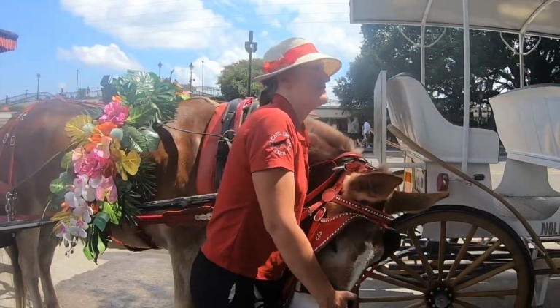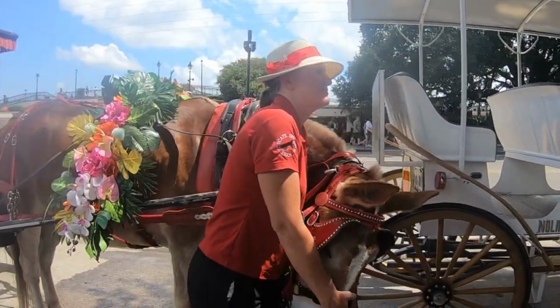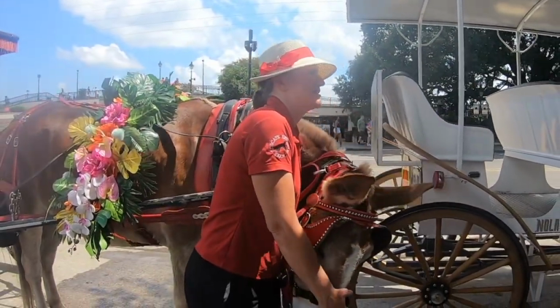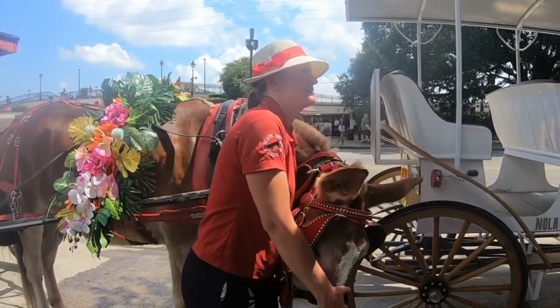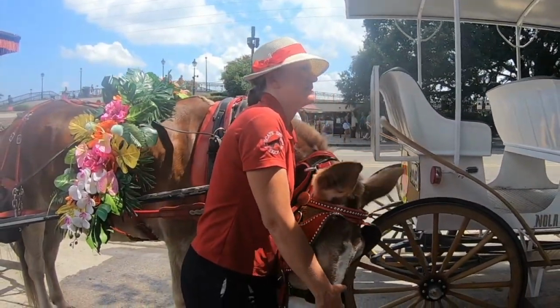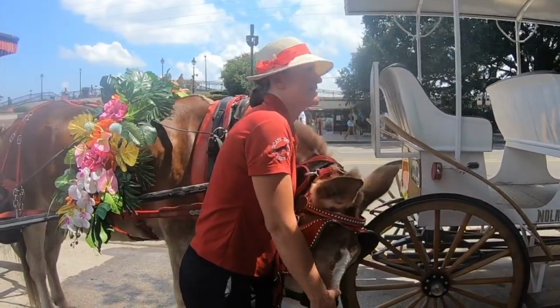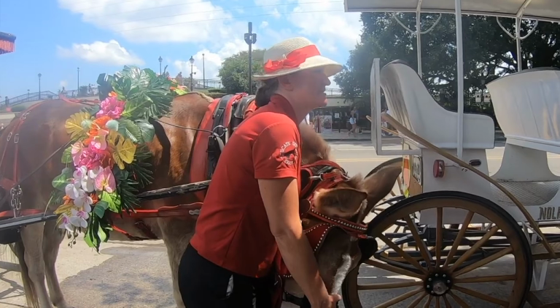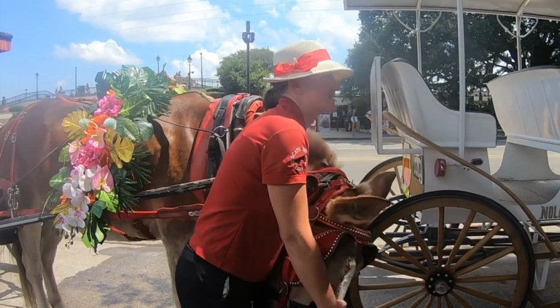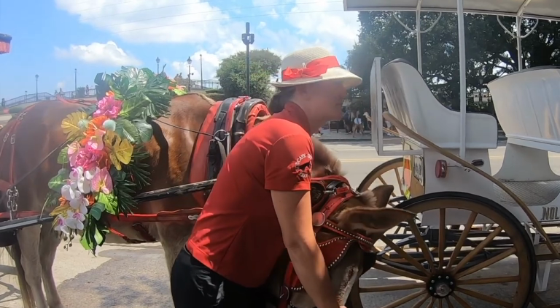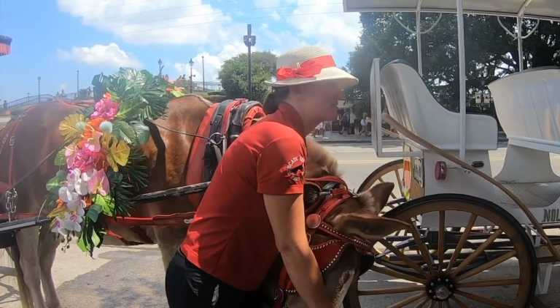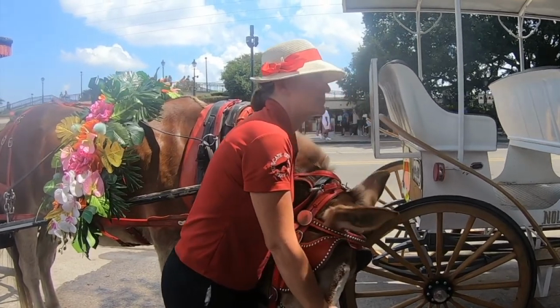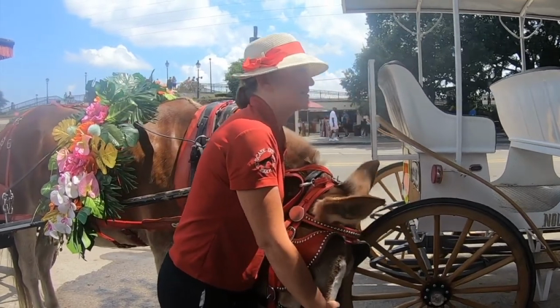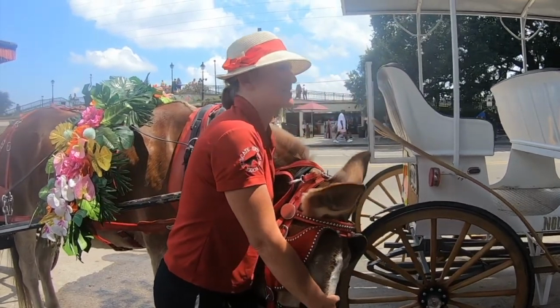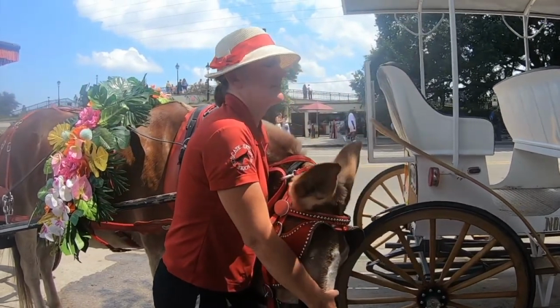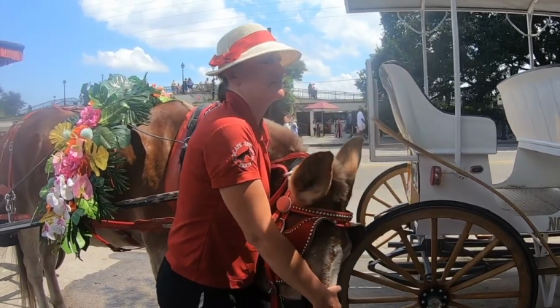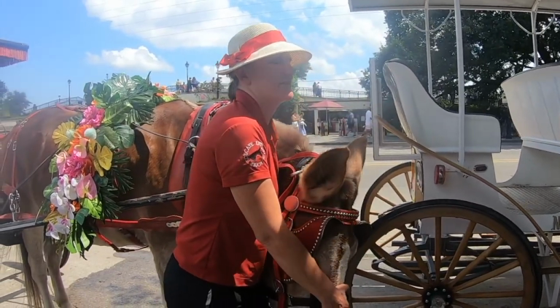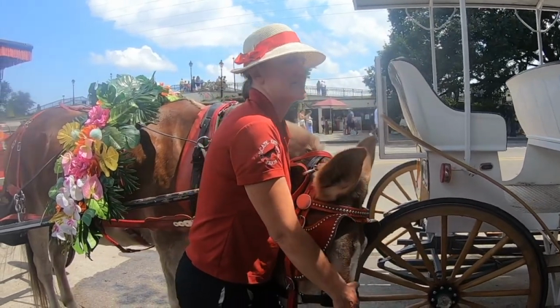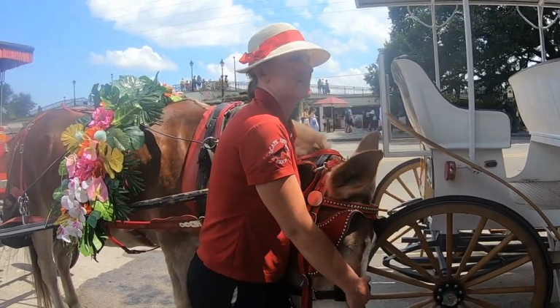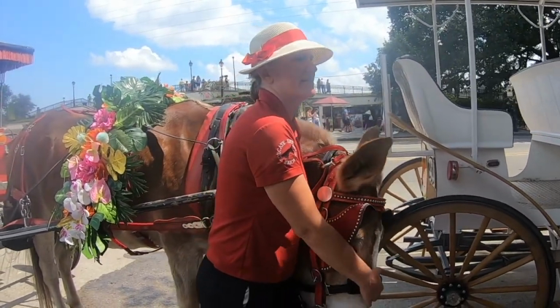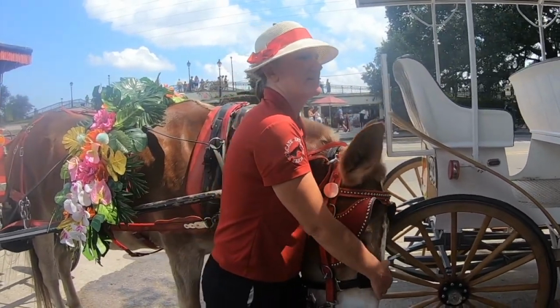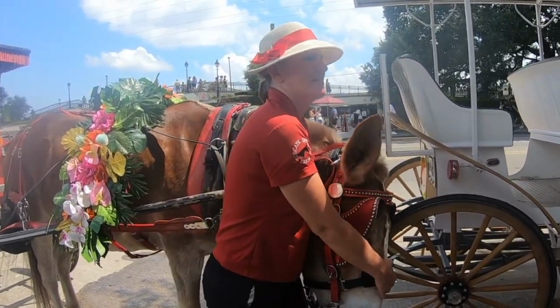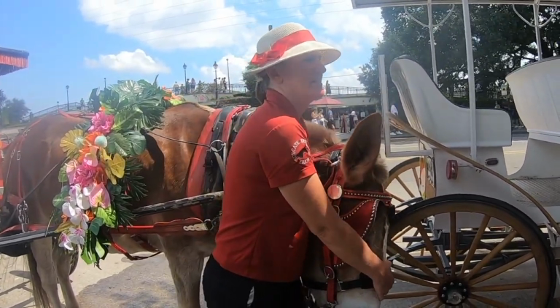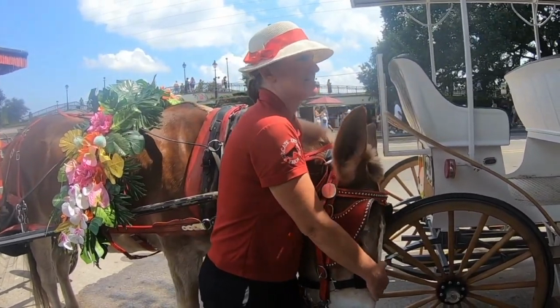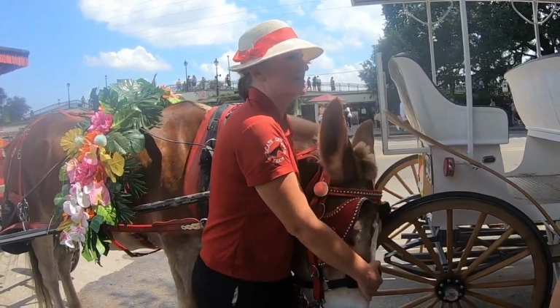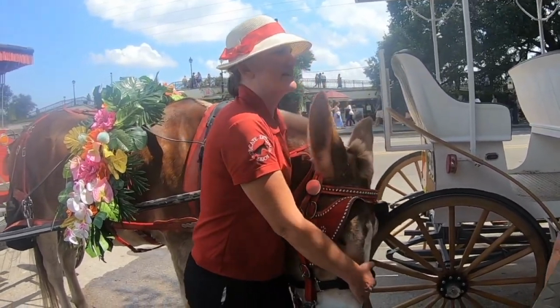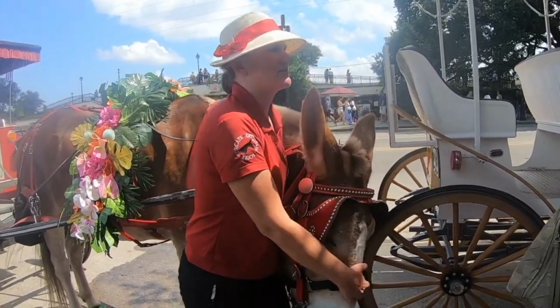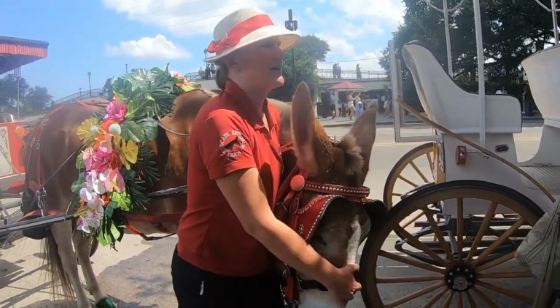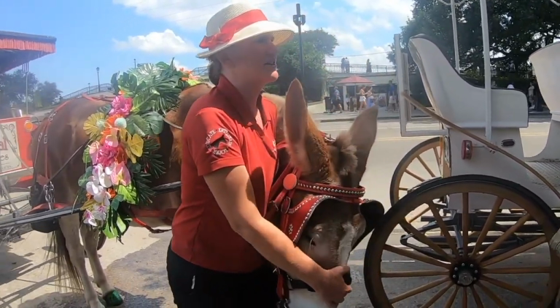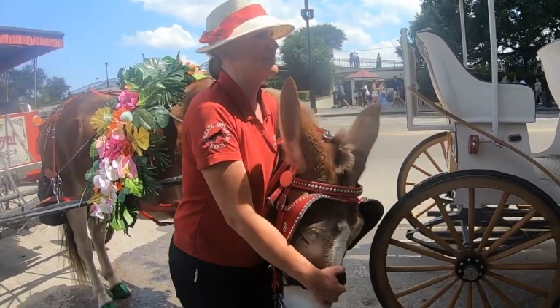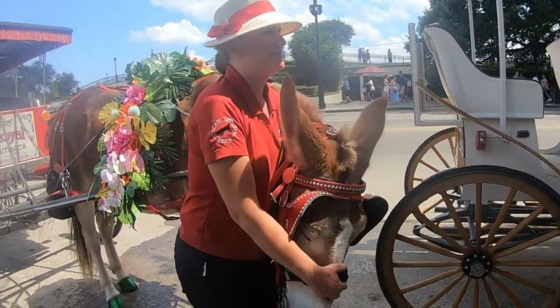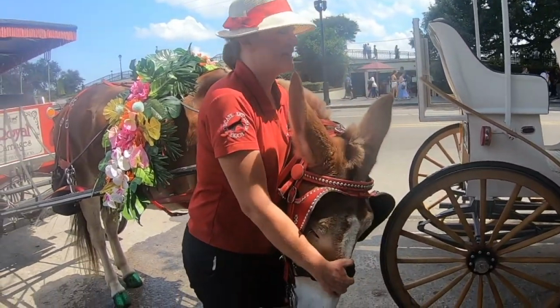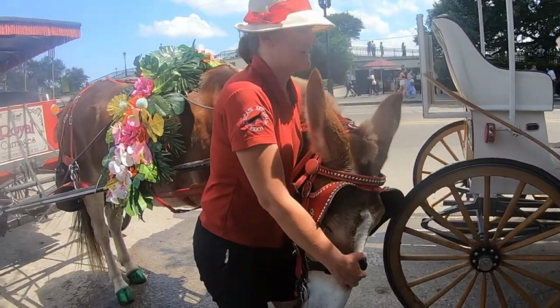We have a barn in the Marigny. There are a couple other barns scattered around the city, so they just walk home every night.